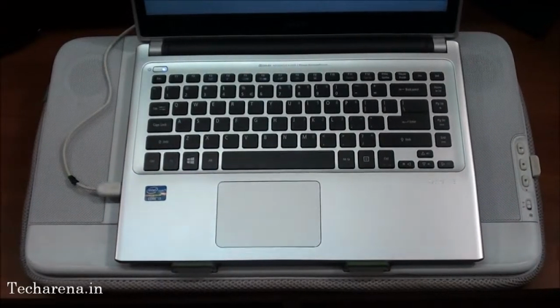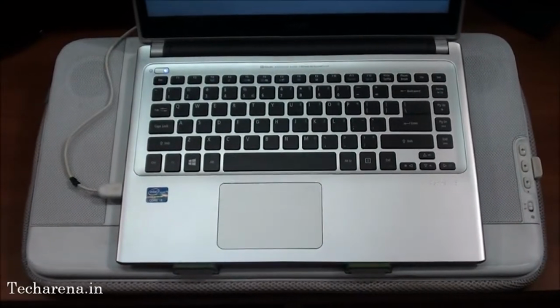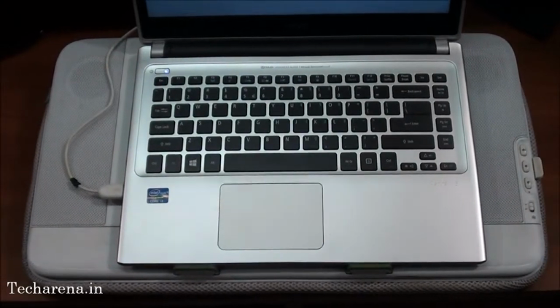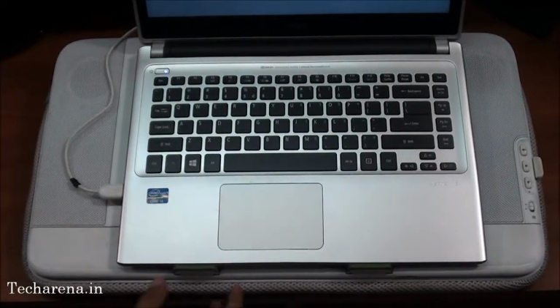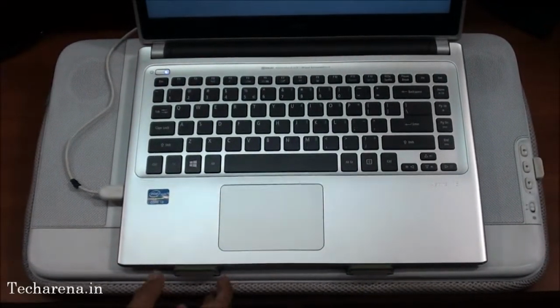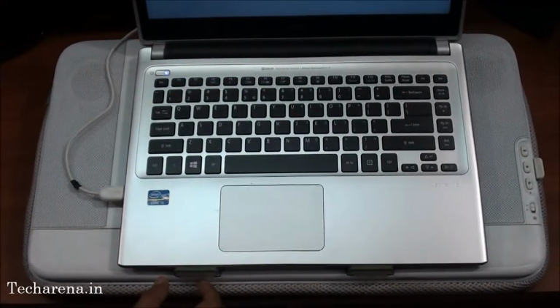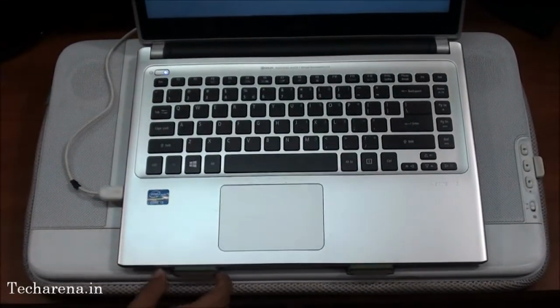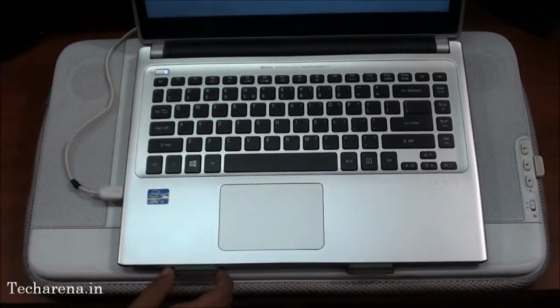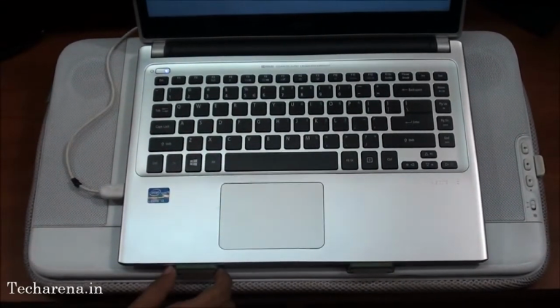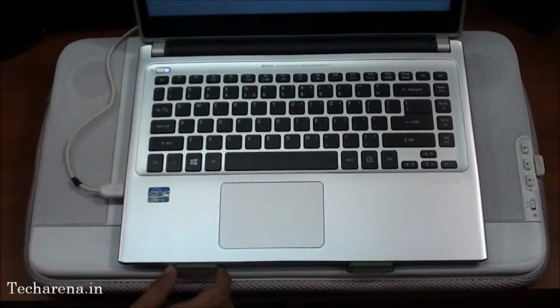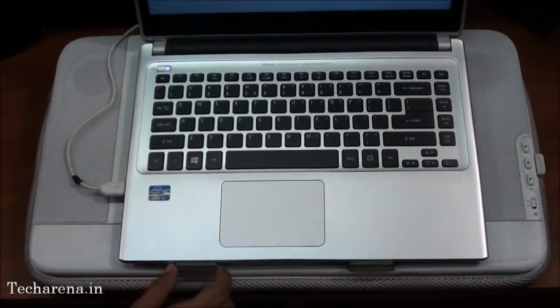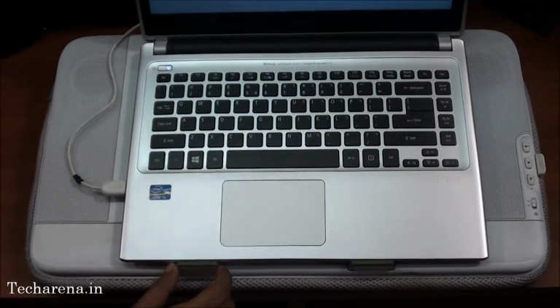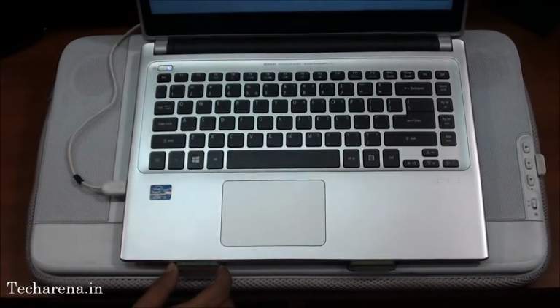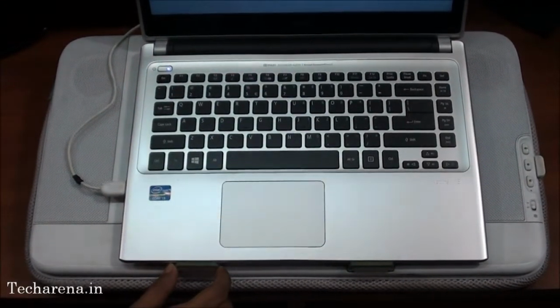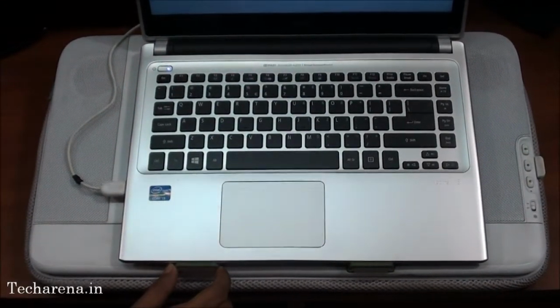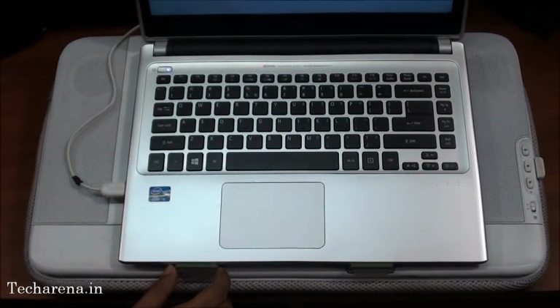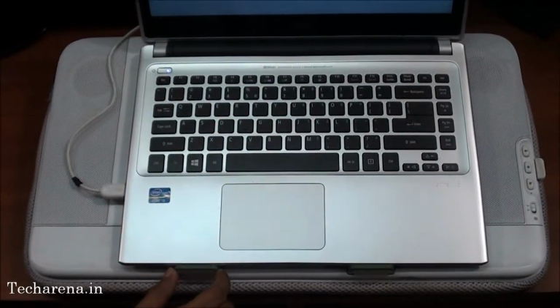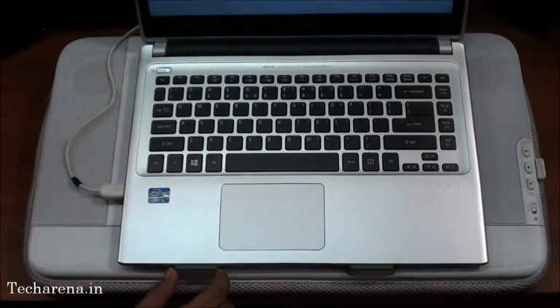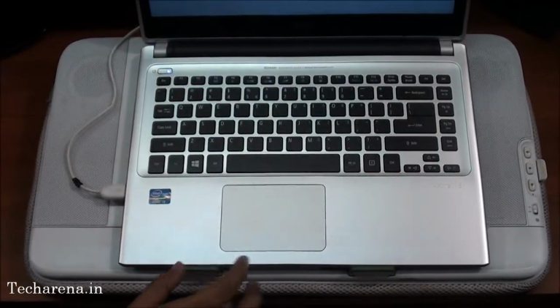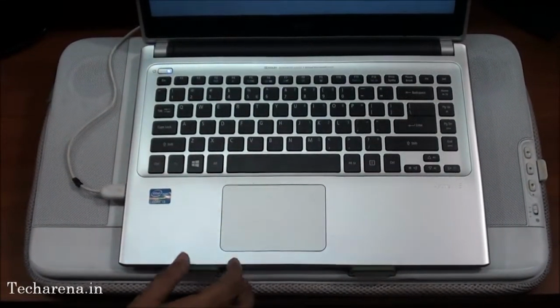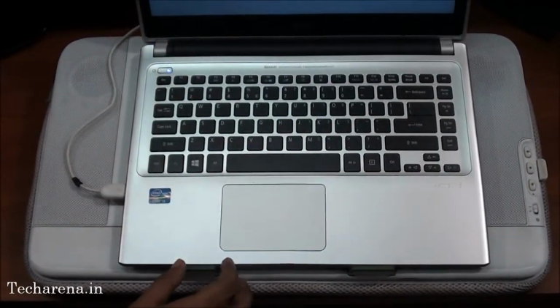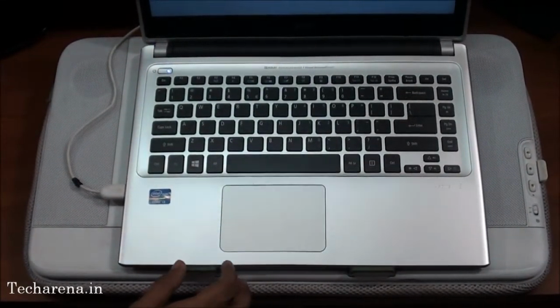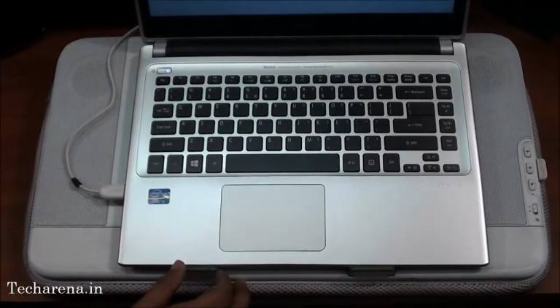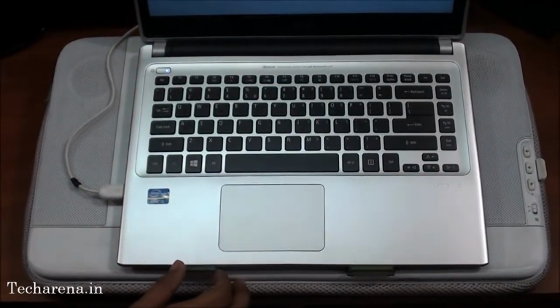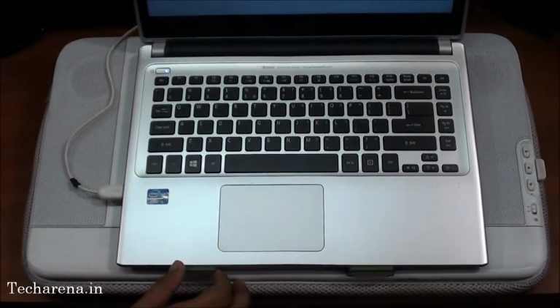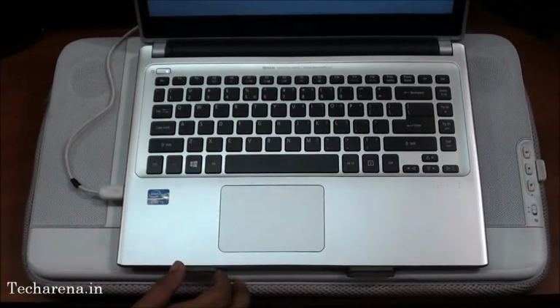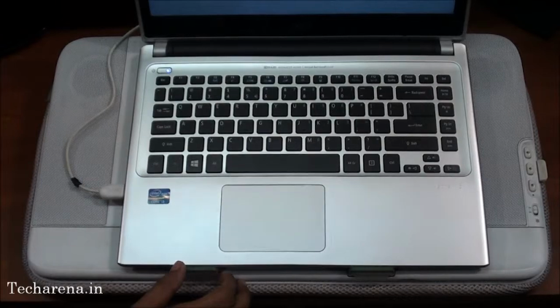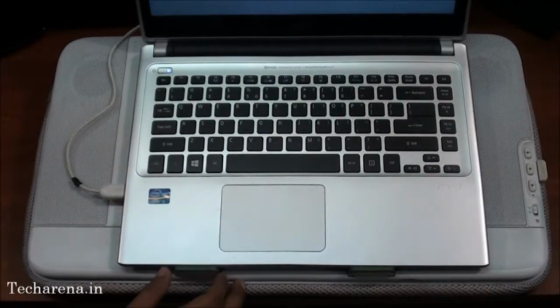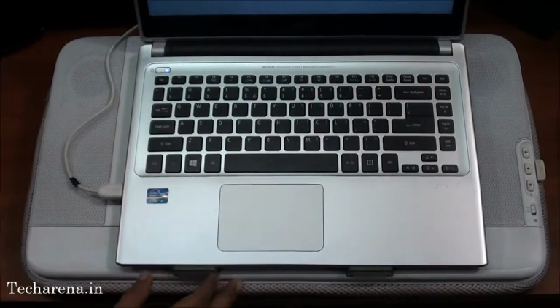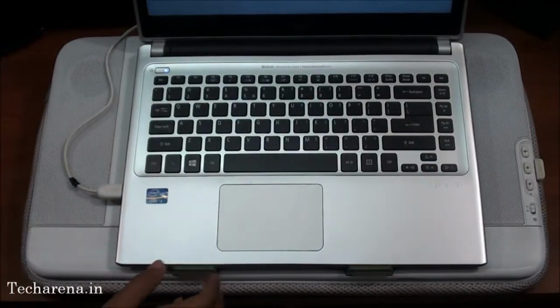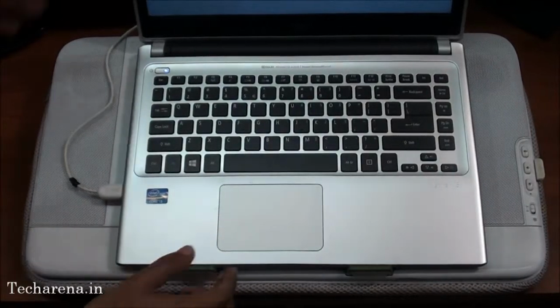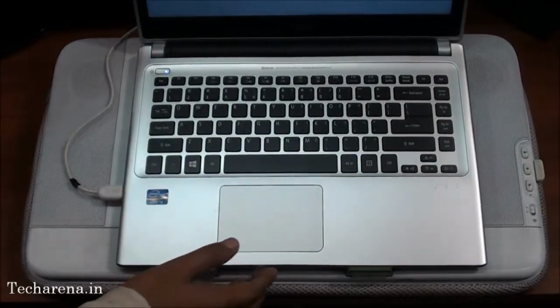There are hinges at the end to hold the laptop from sliding down. The grip is good to hold the laptop from the base.